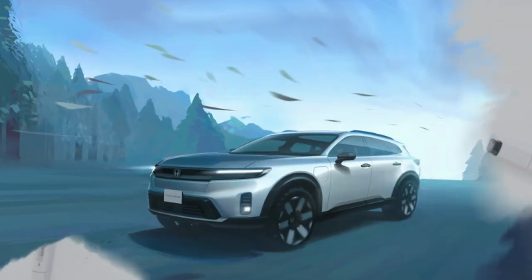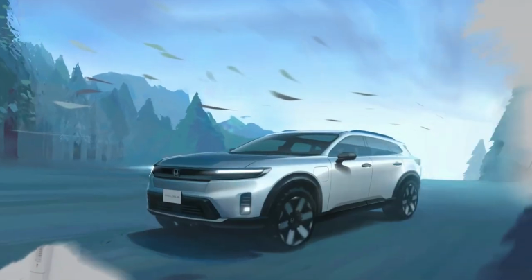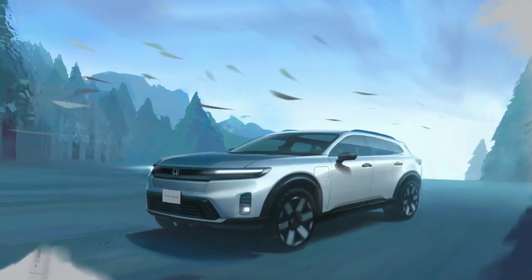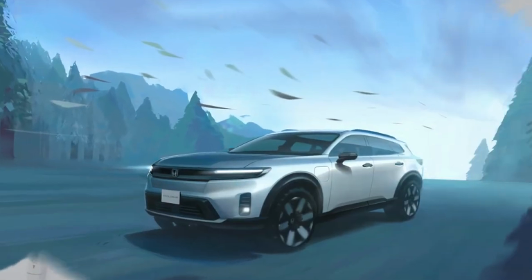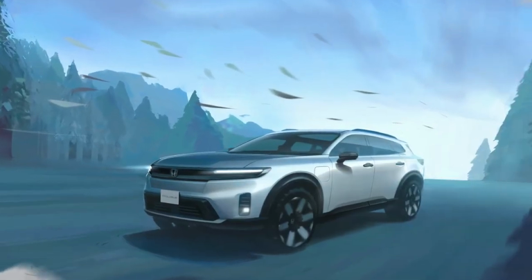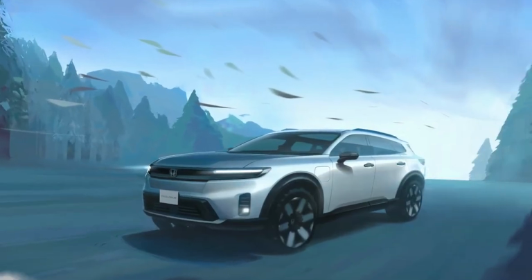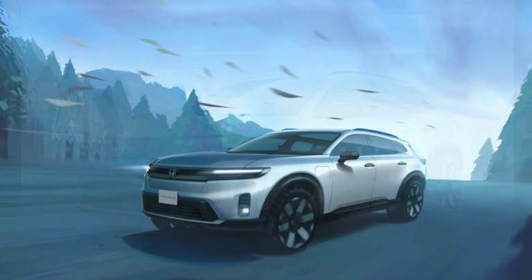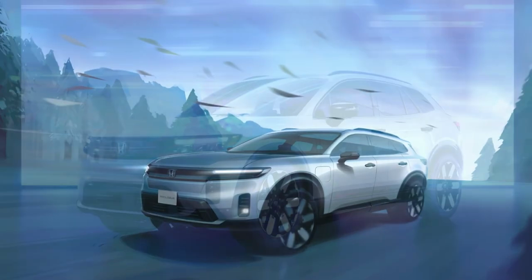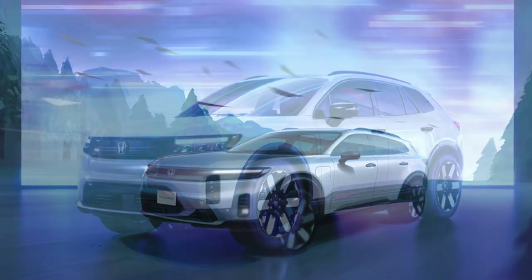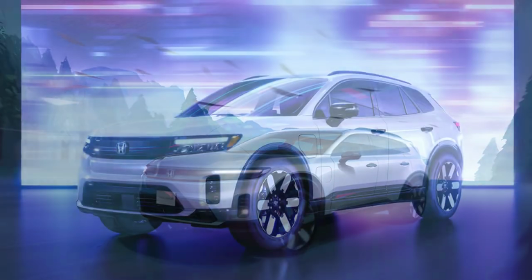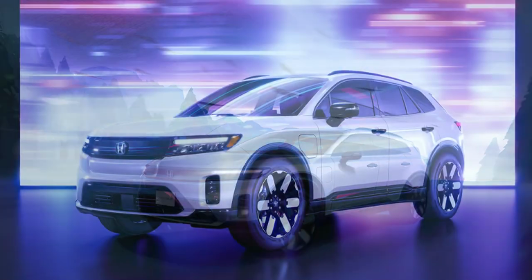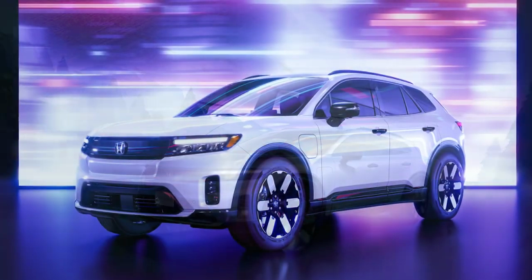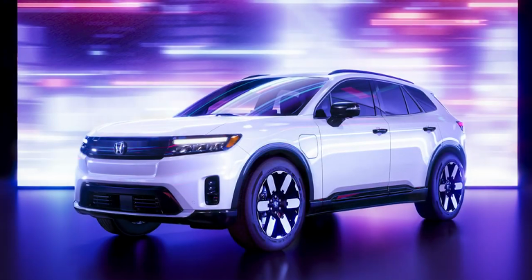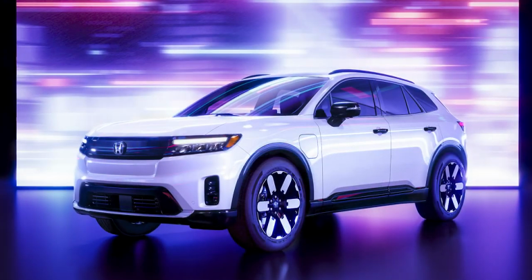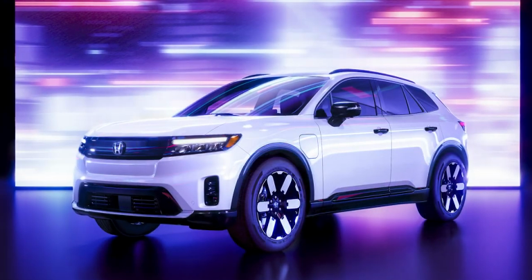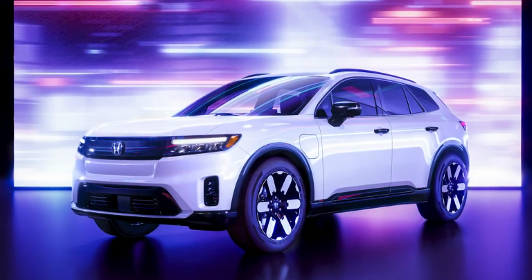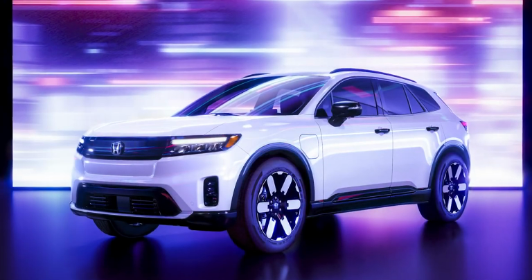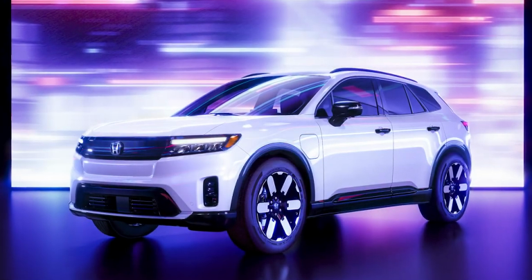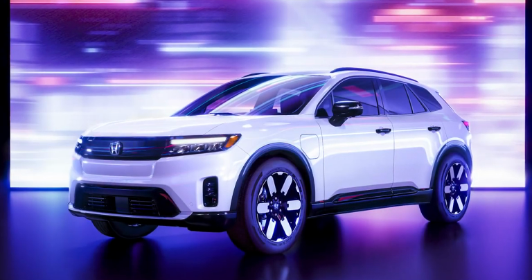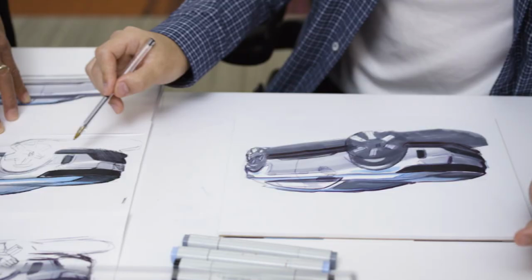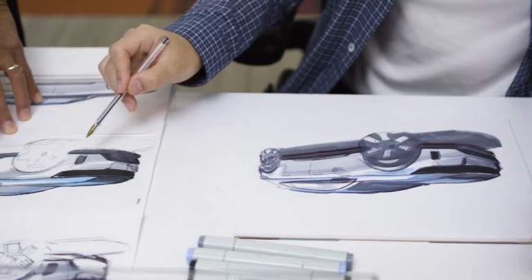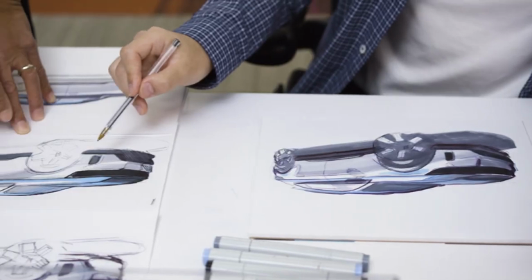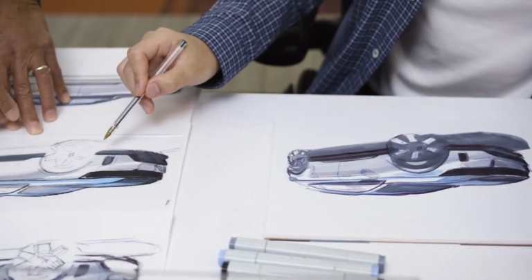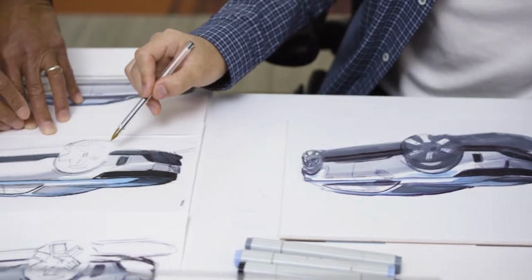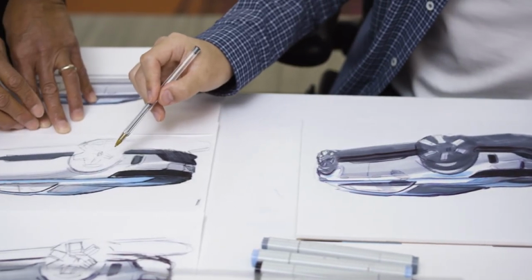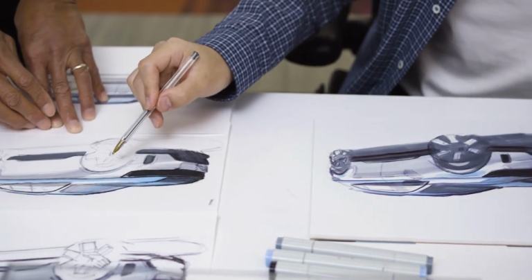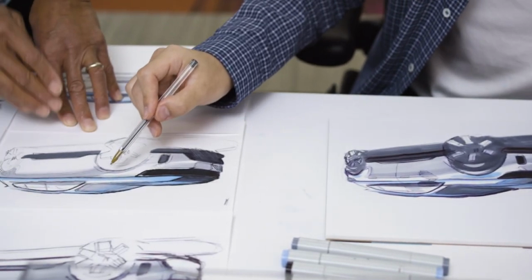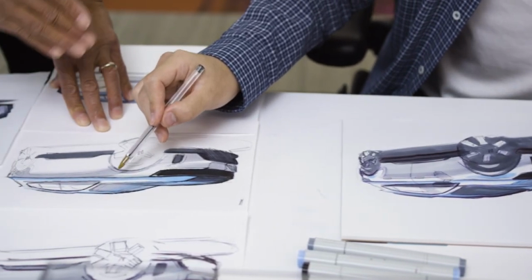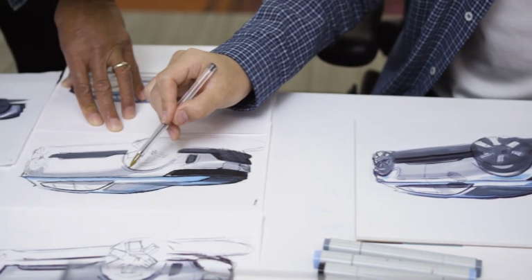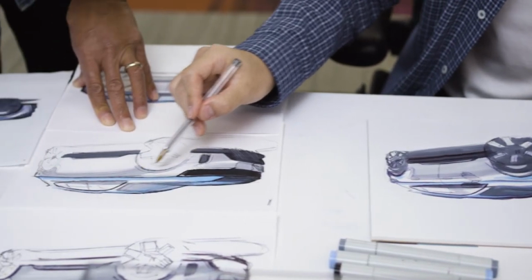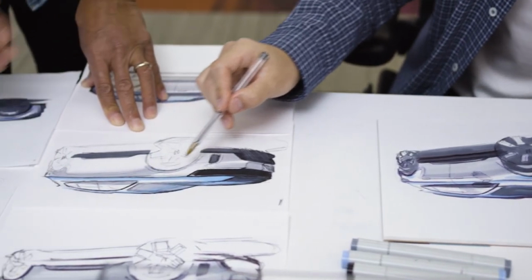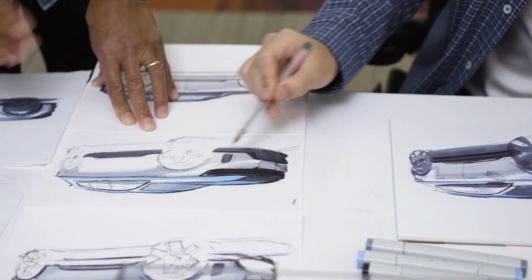In this way, we will continue to infuse emotion and the human element into Honda design.